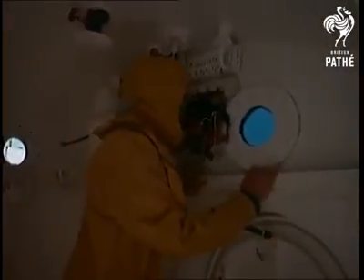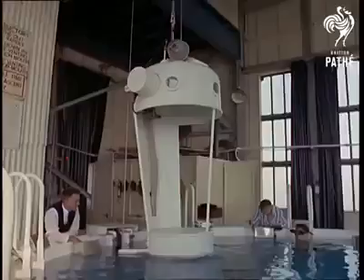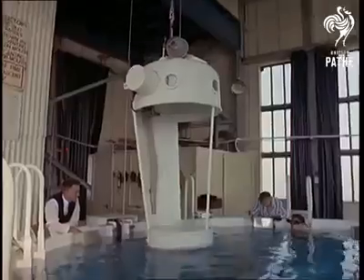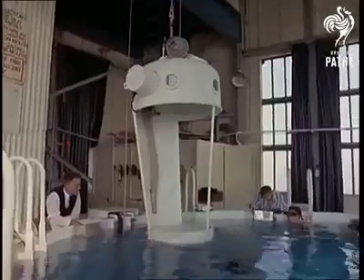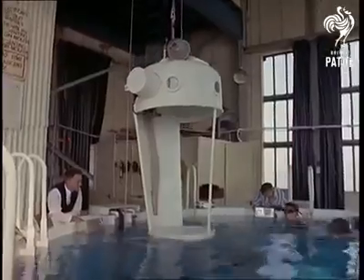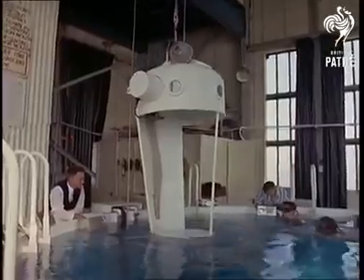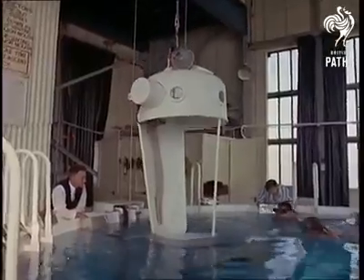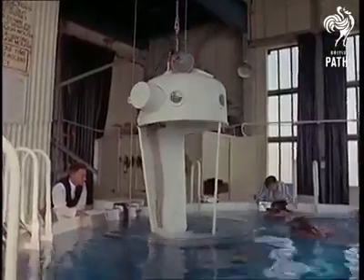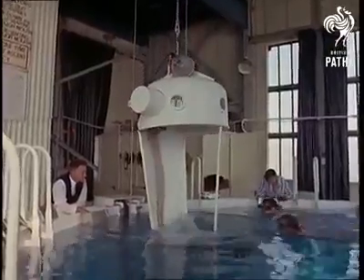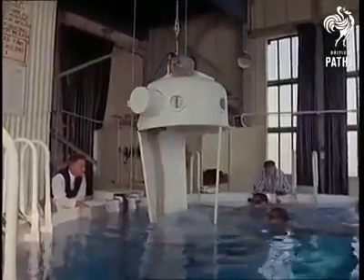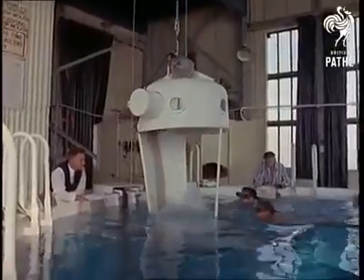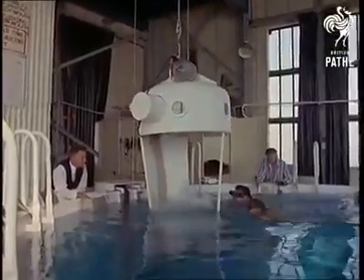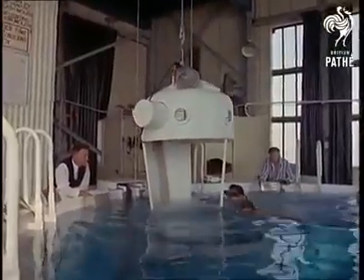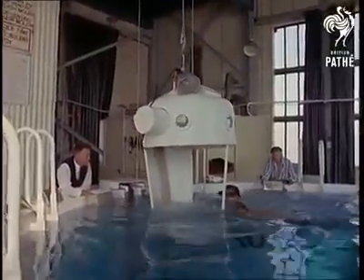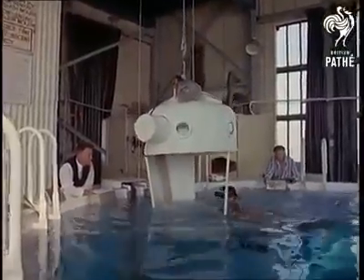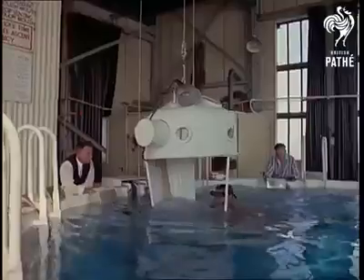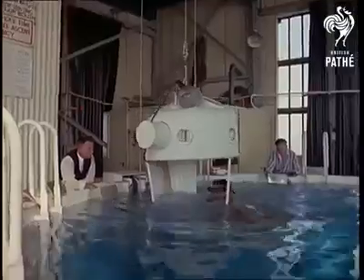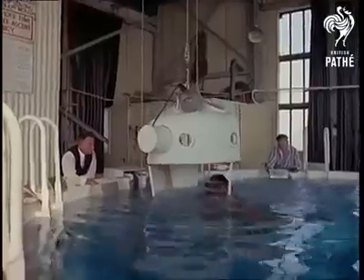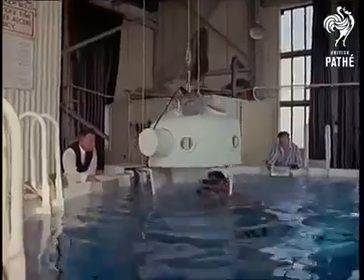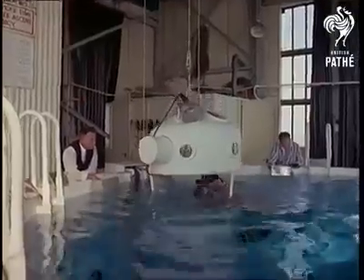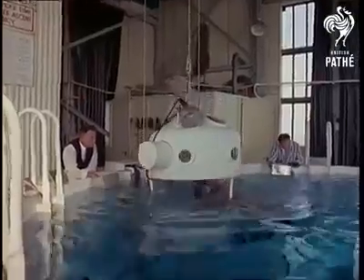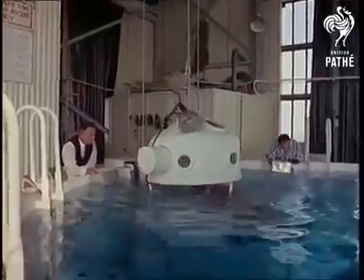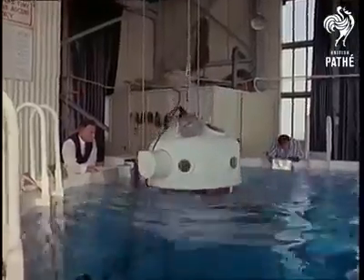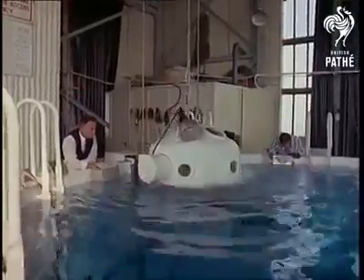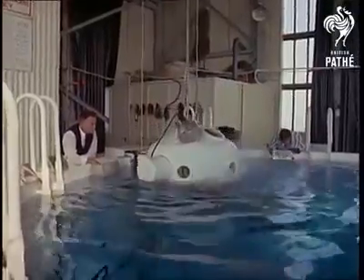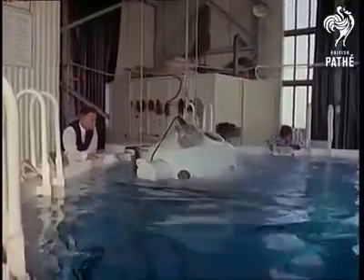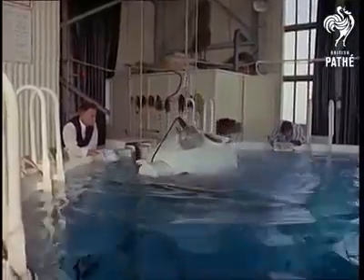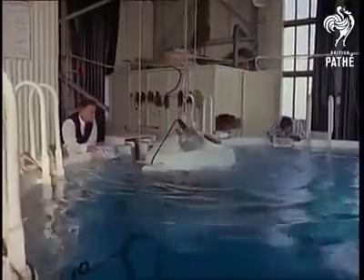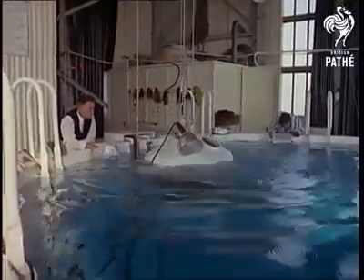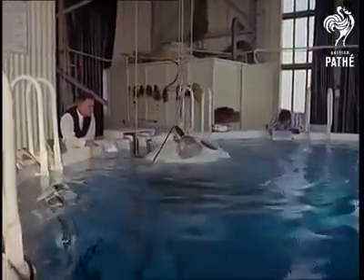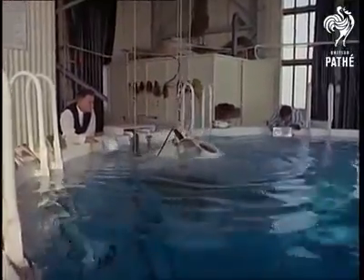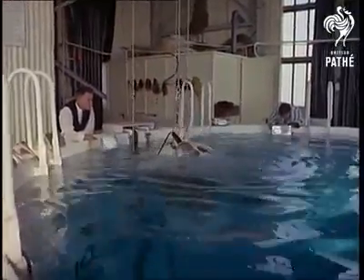Danger is ruled out by the presence of other instructors in the water, who go down to the trainee's level in a diving bell.